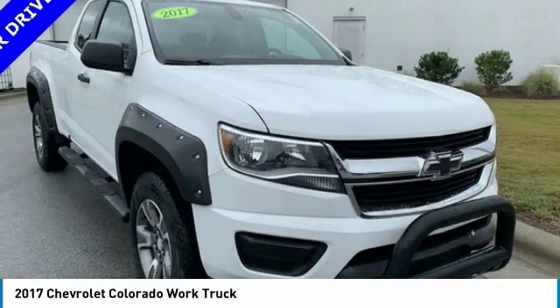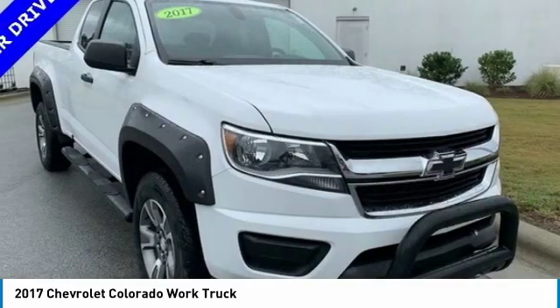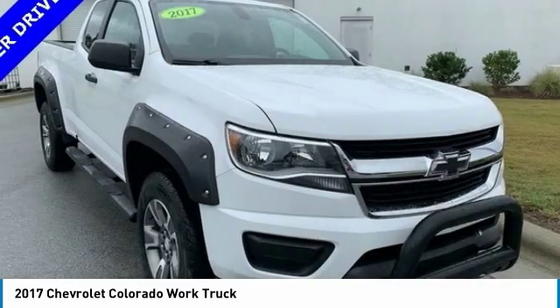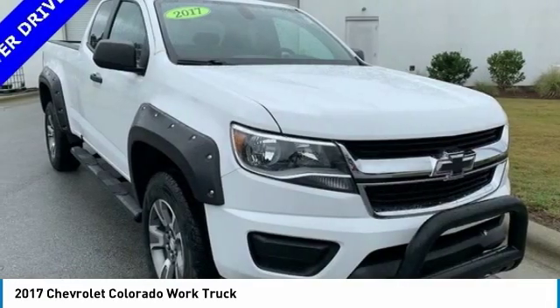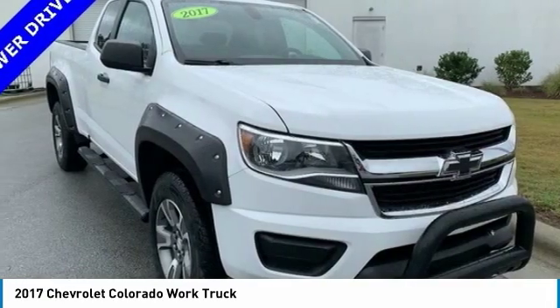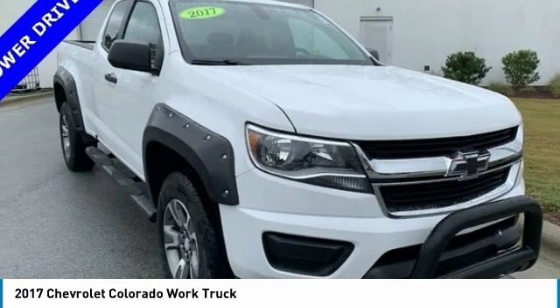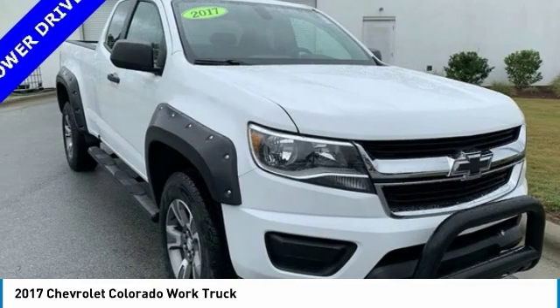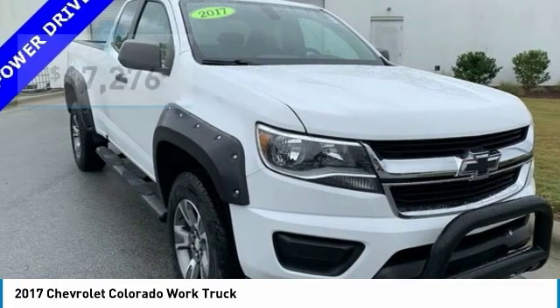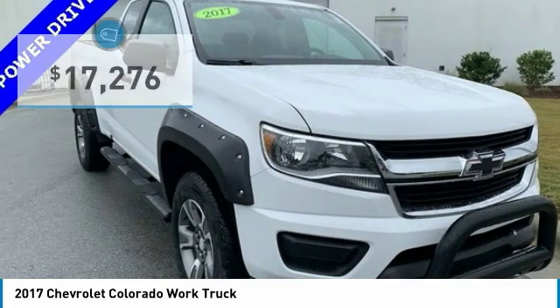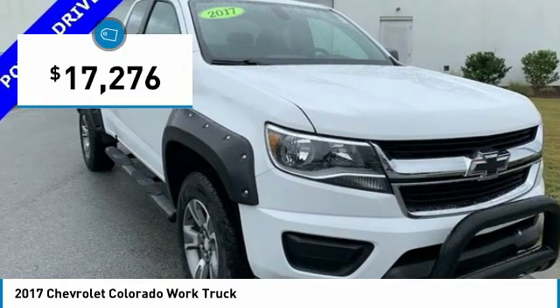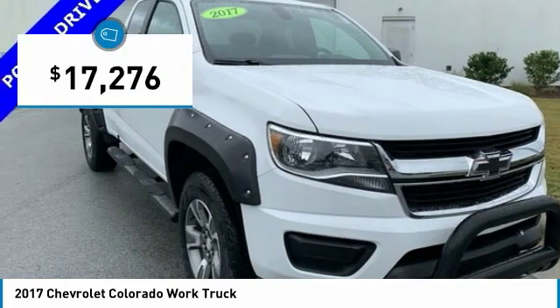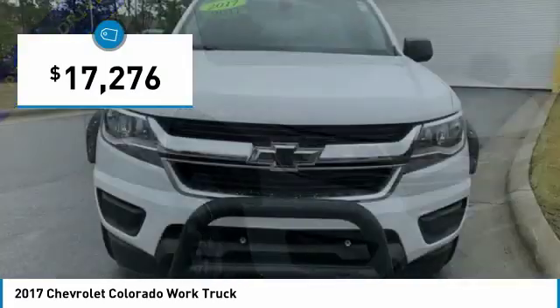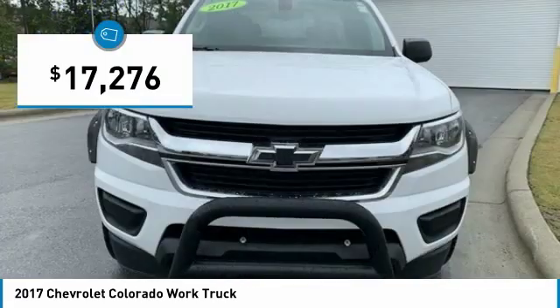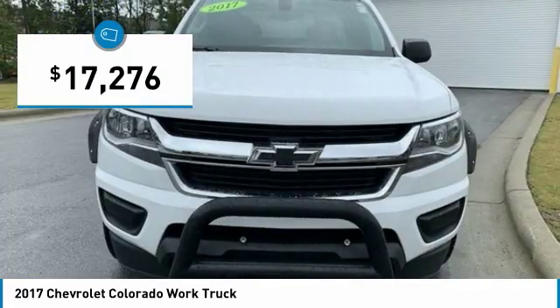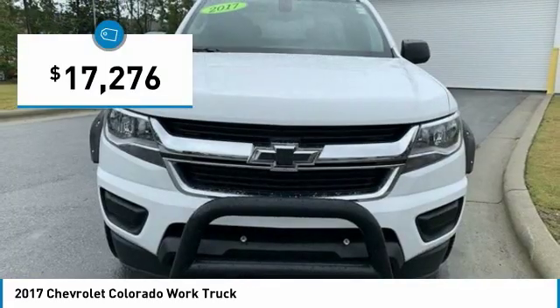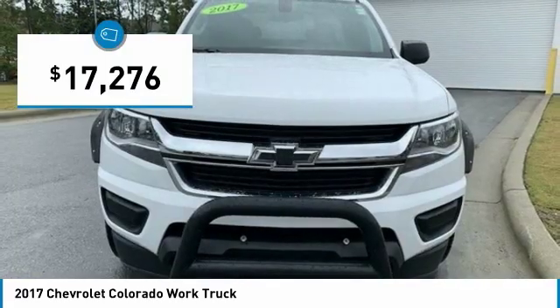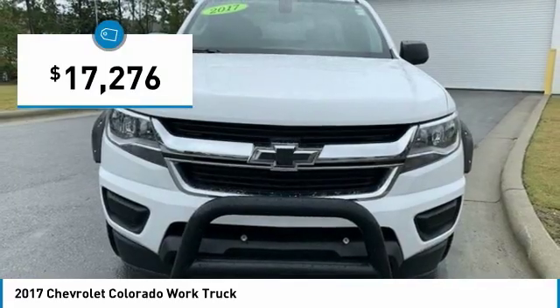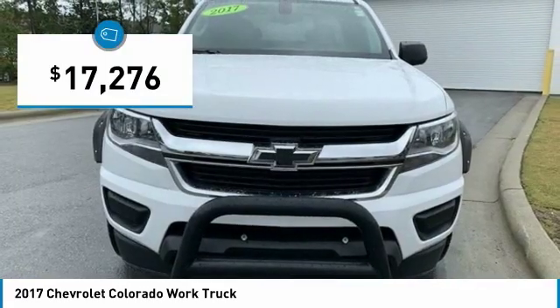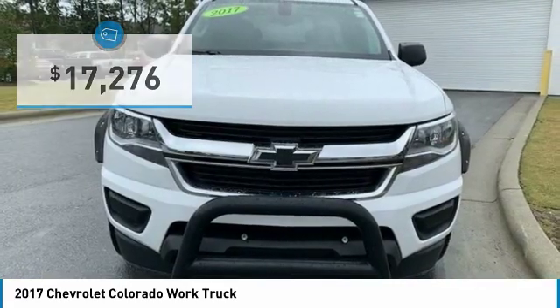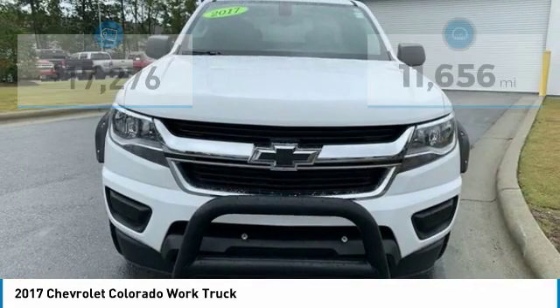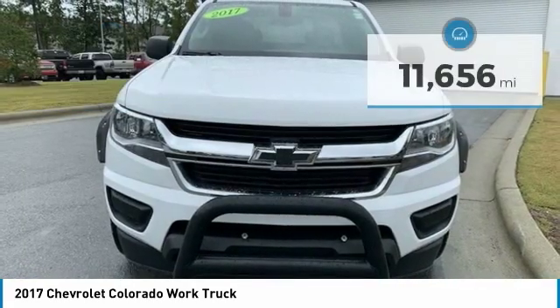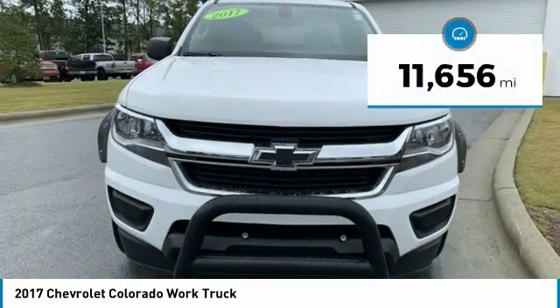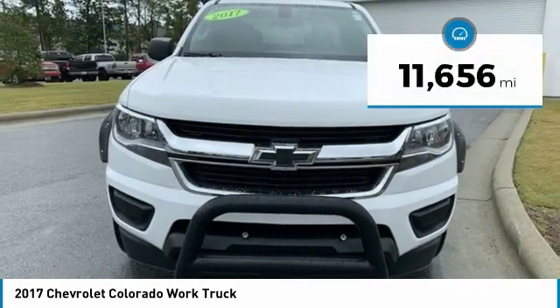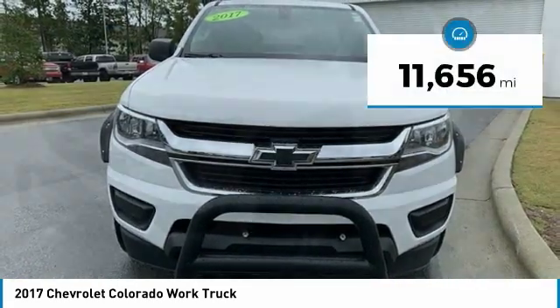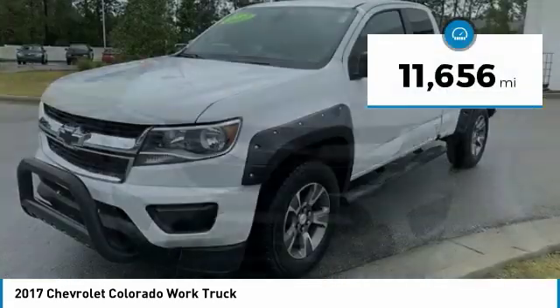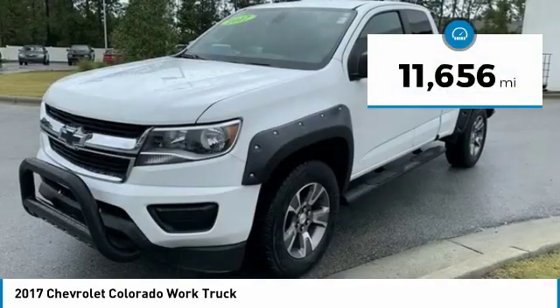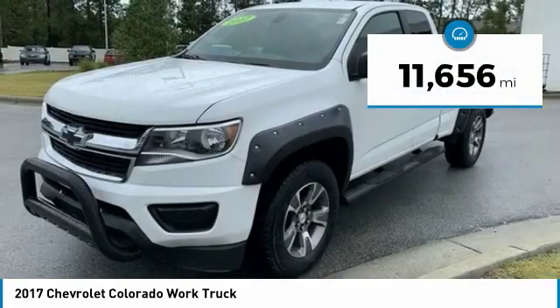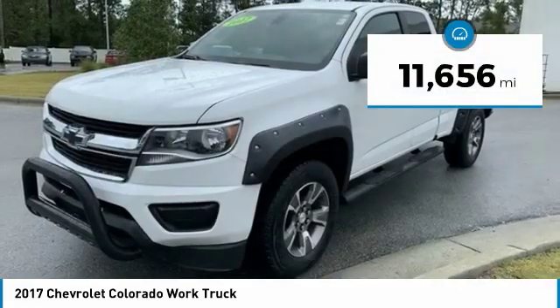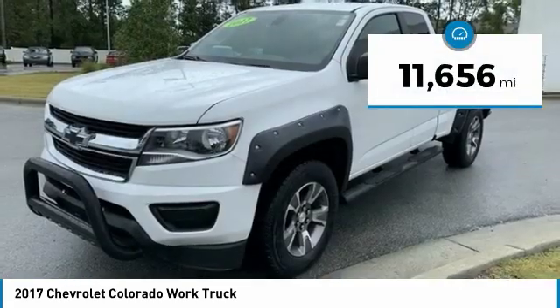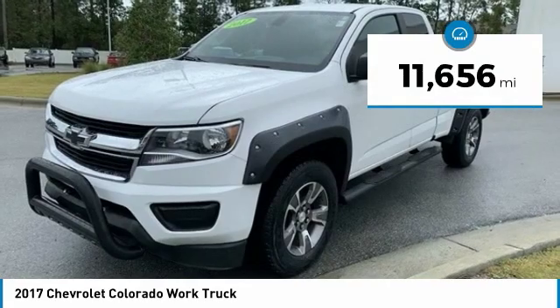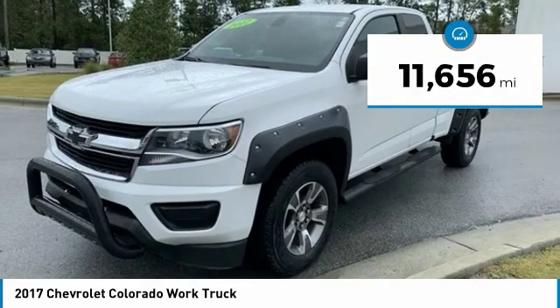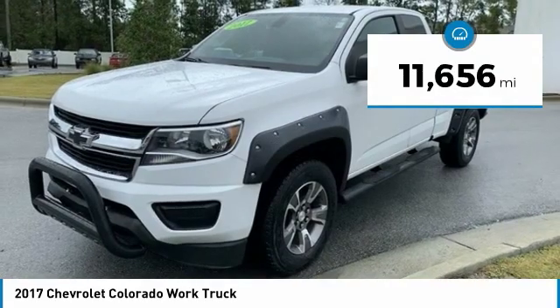Colorado is it, and is priced below $20,000. This vehicle has less than 15,000 miles.